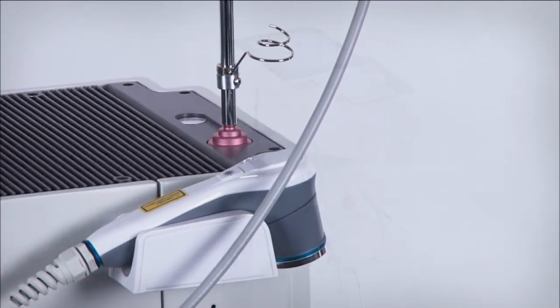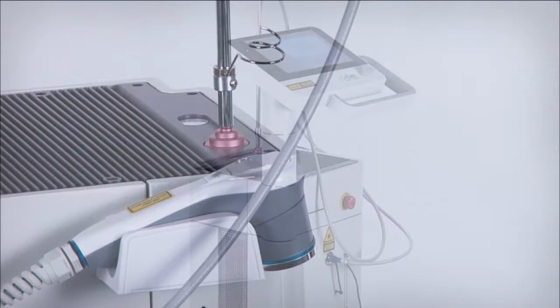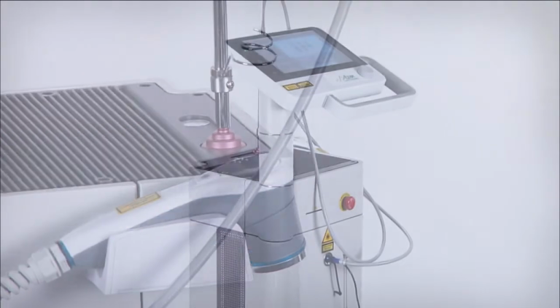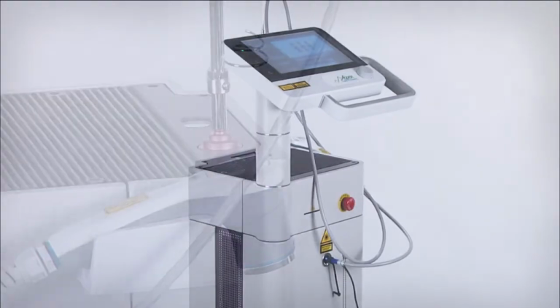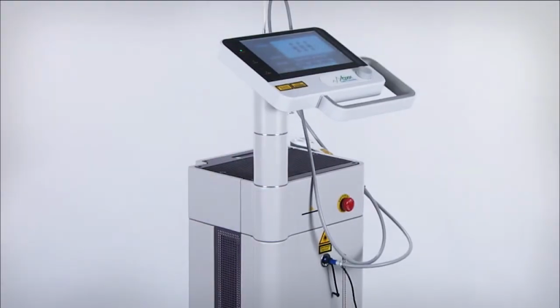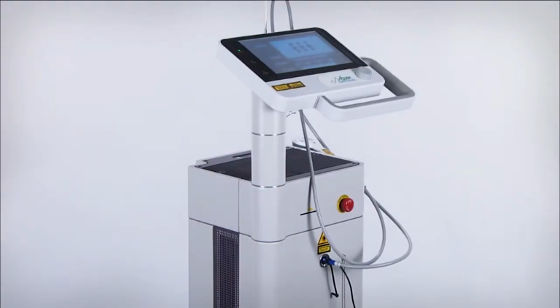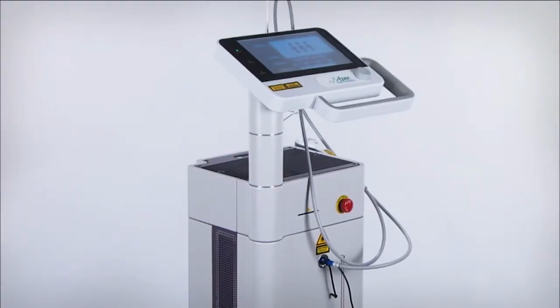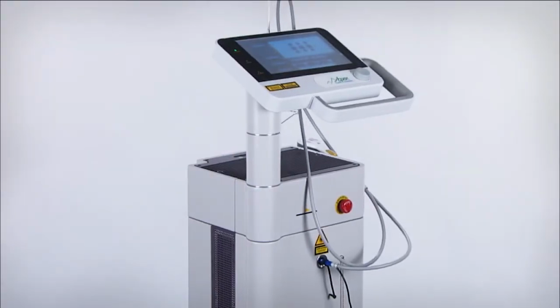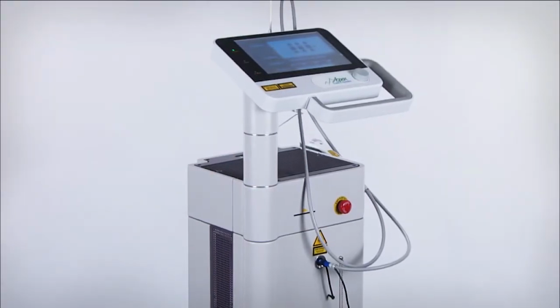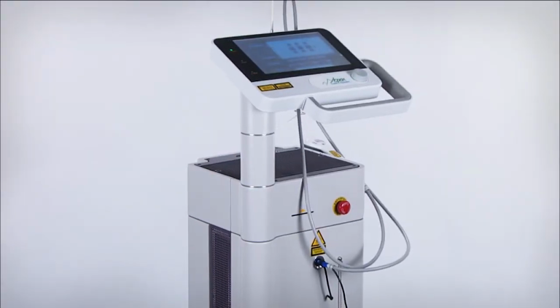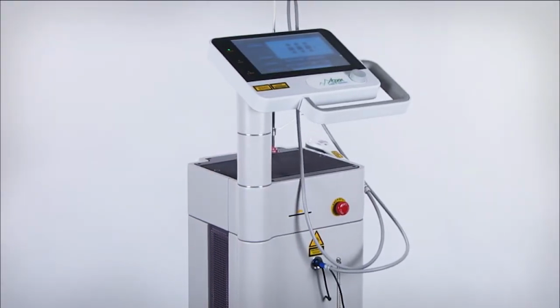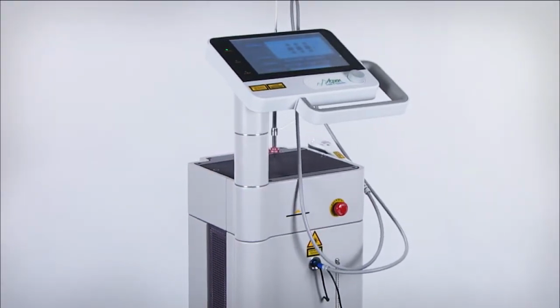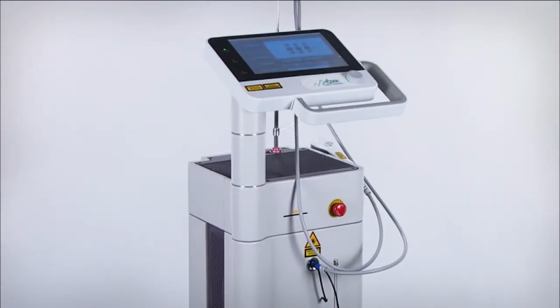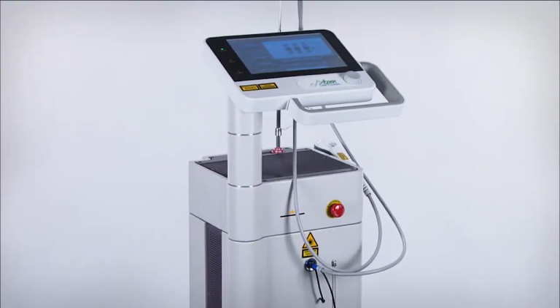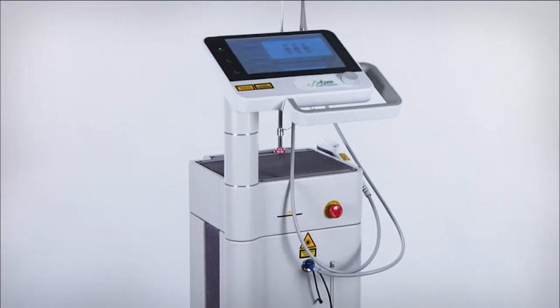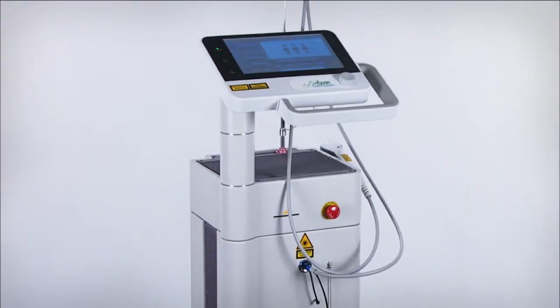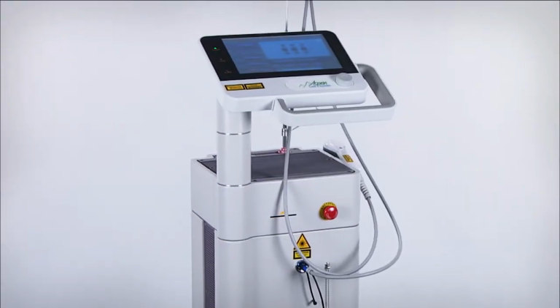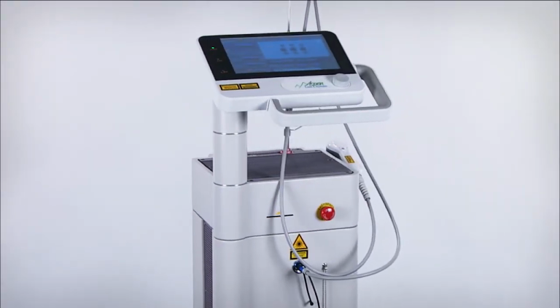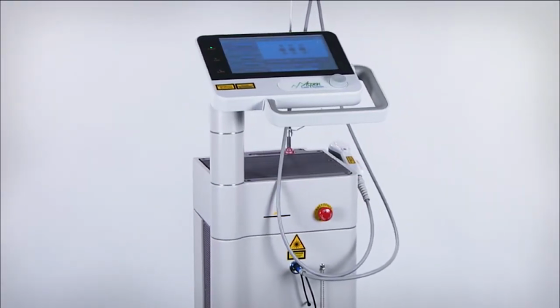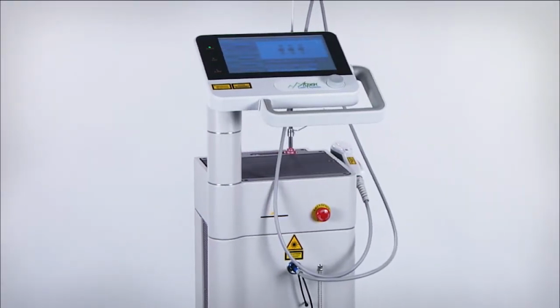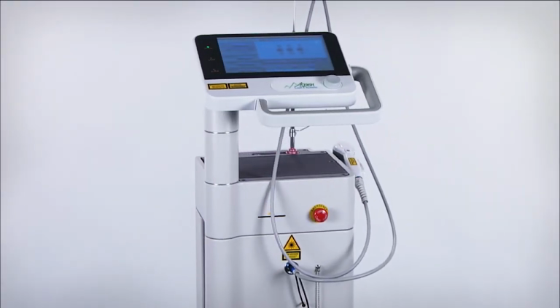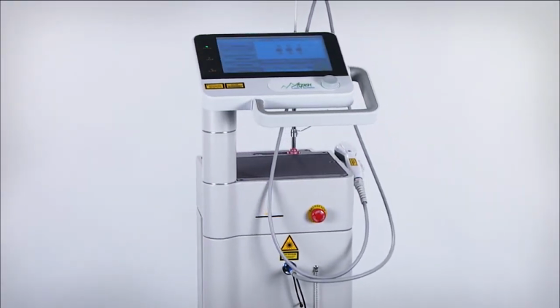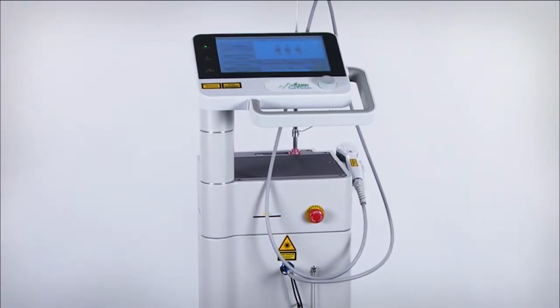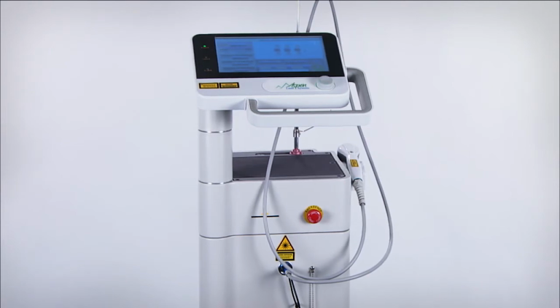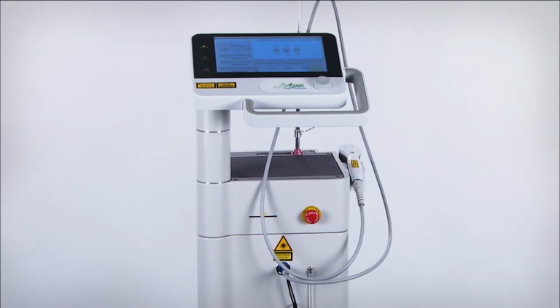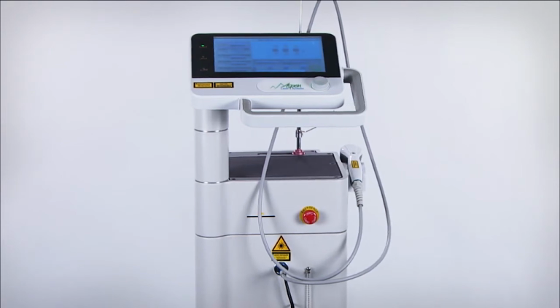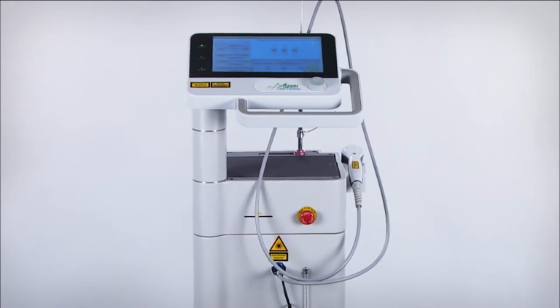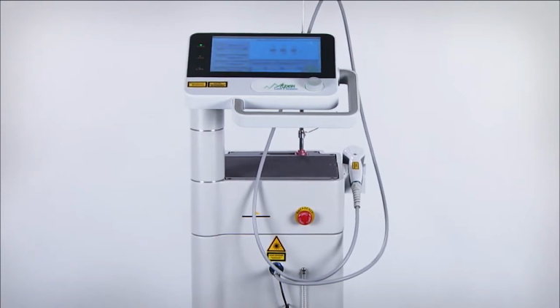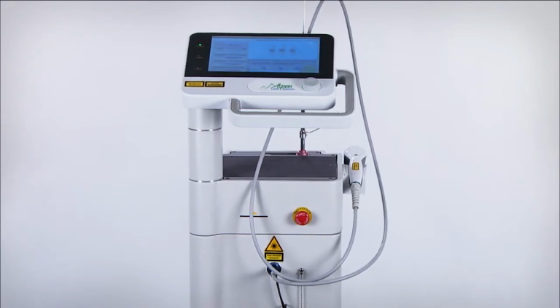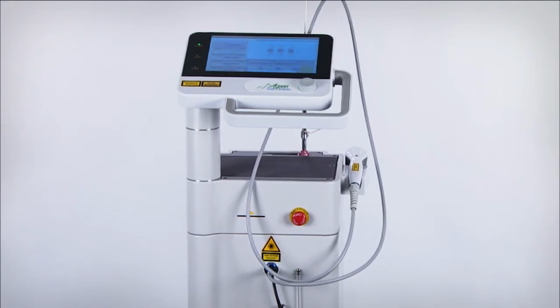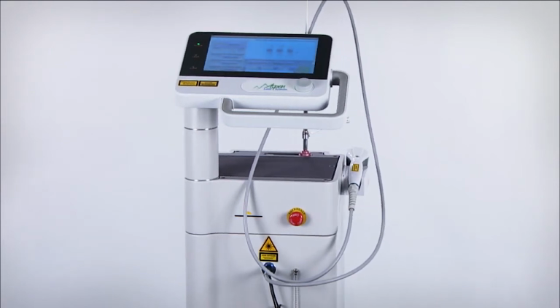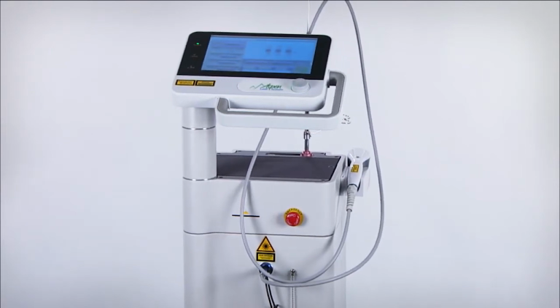In addition, Aspen Laser Systems uses German-made diodes exclusively, with the optimal wavelength to ensure the best clinical outcomes.